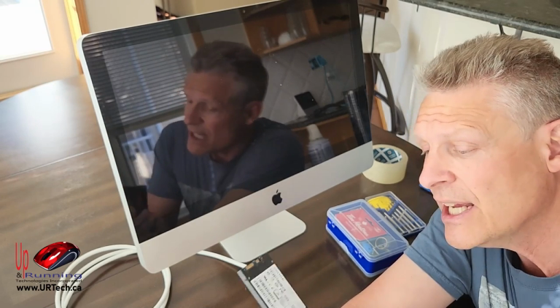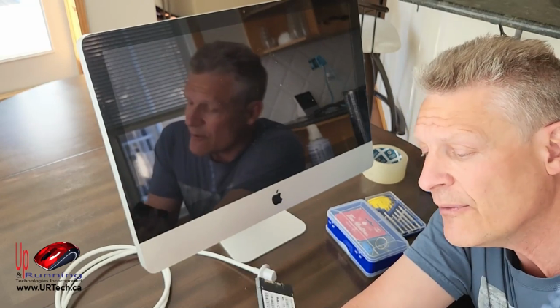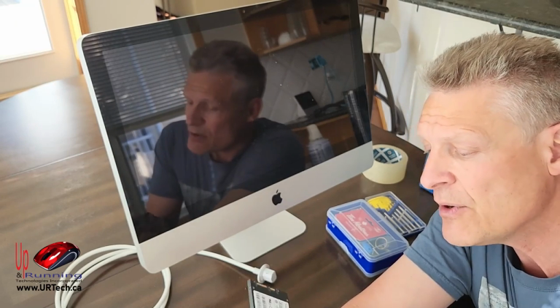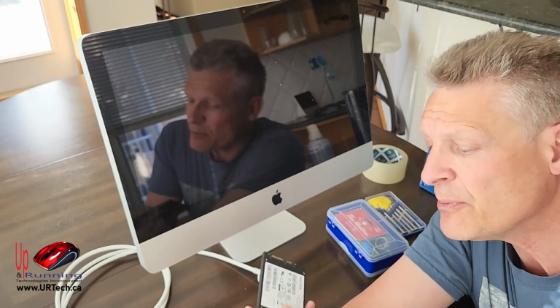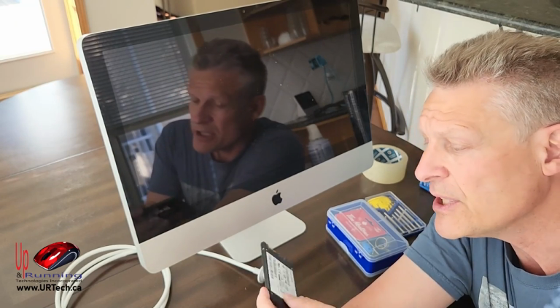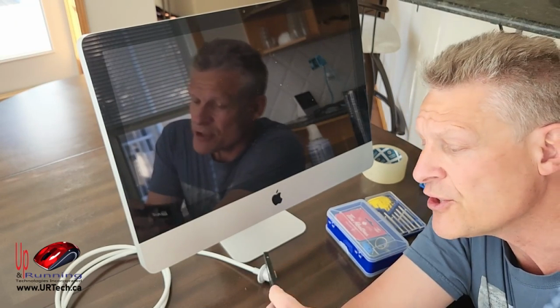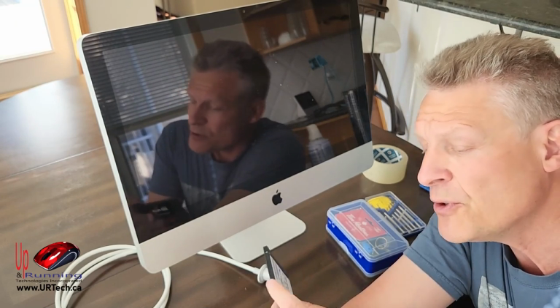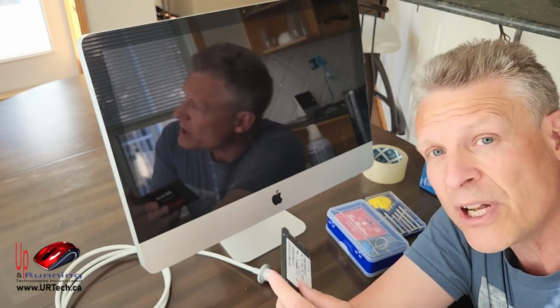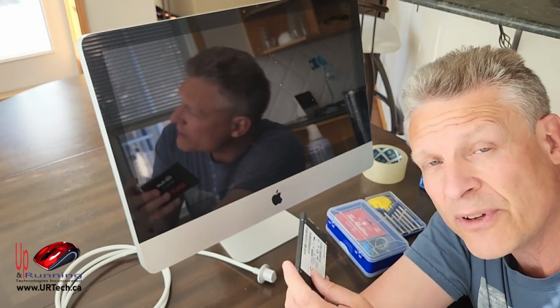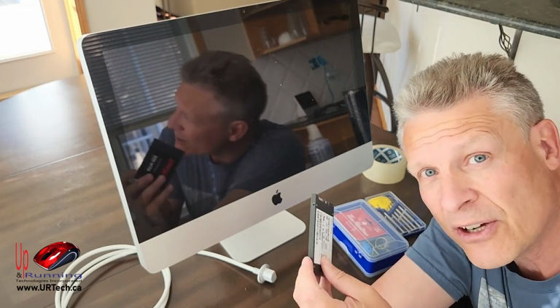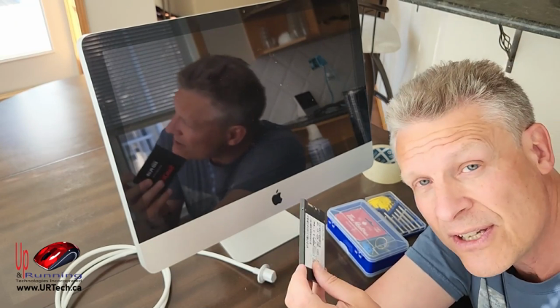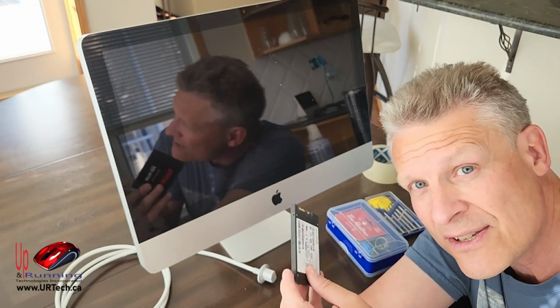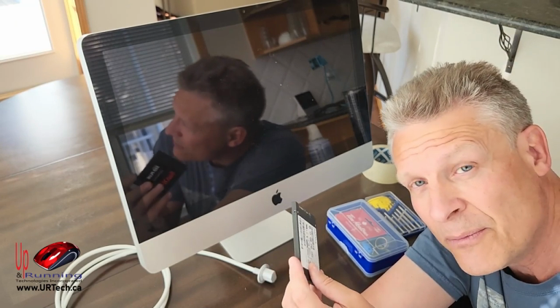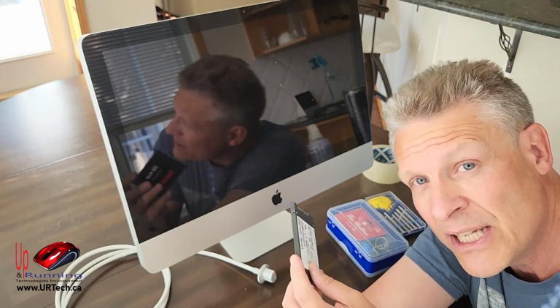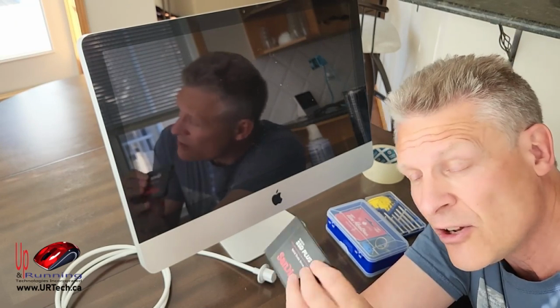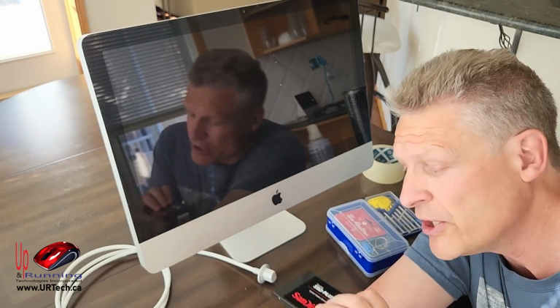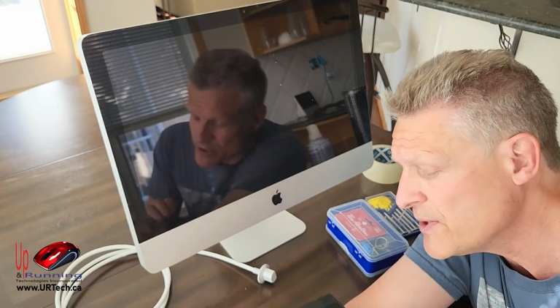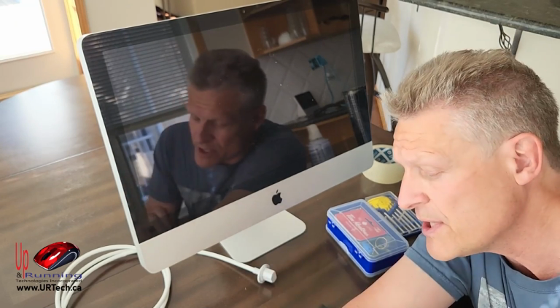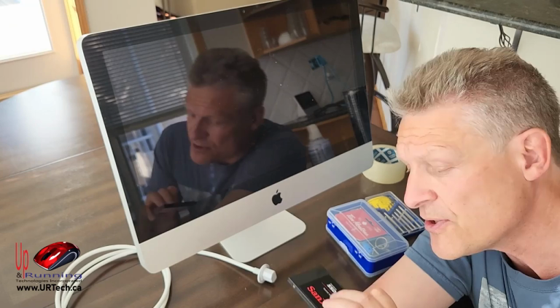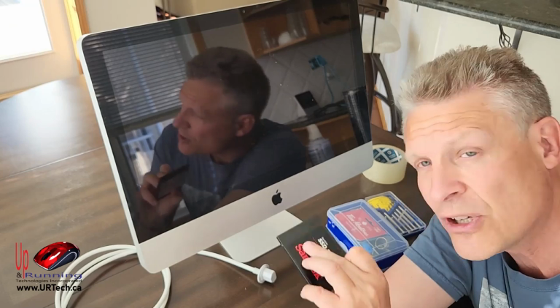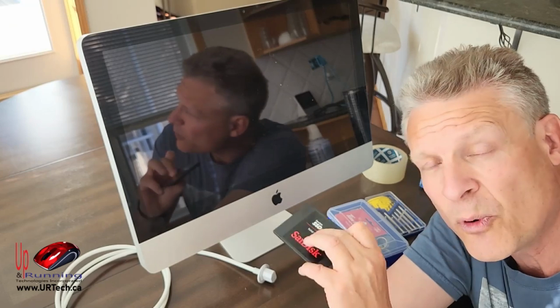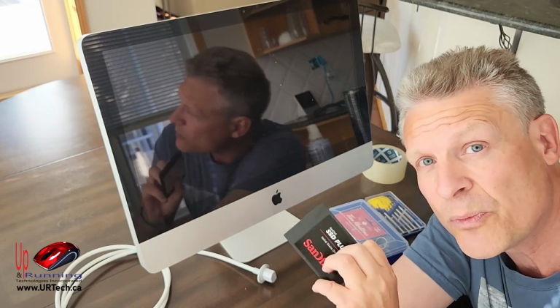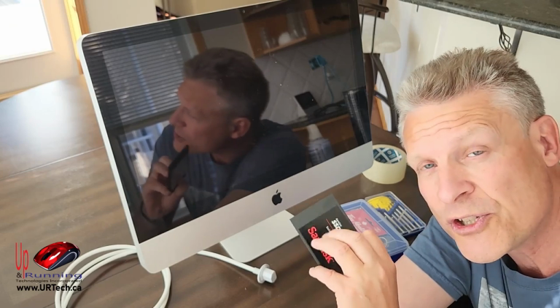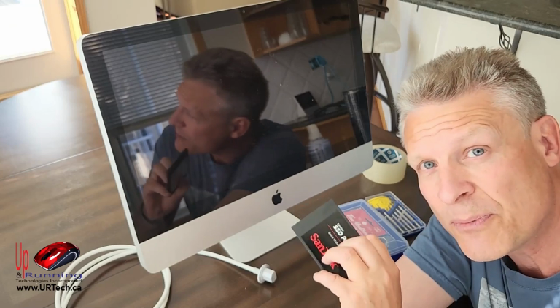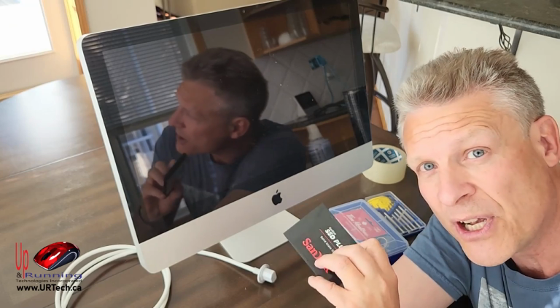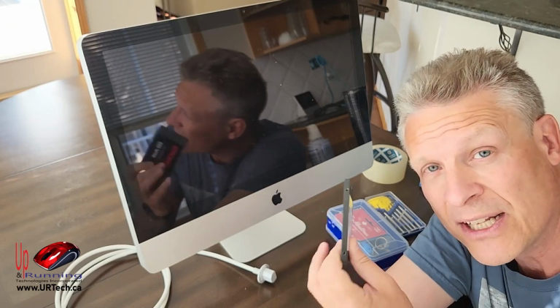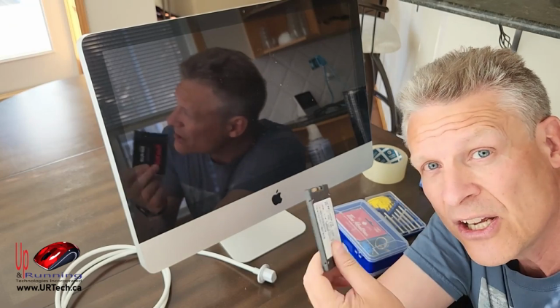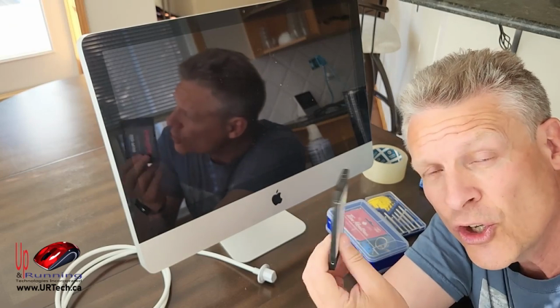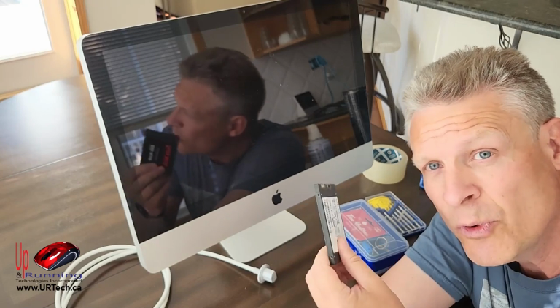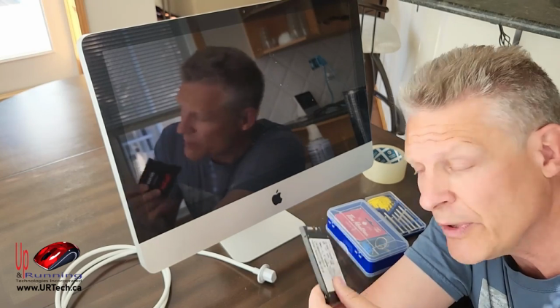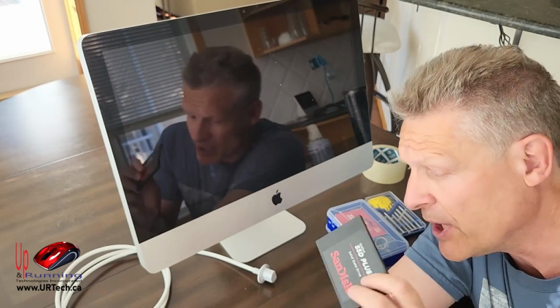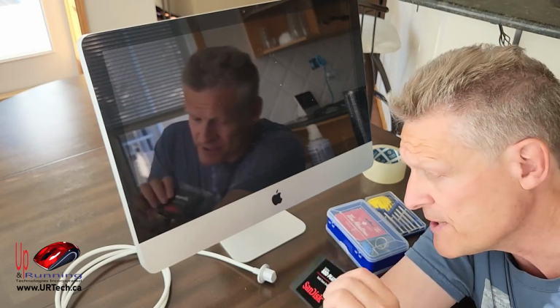If I were to pull the screws out and disassemble this SSD, all you'd see is a circuit board with chips on it. No moving parts.